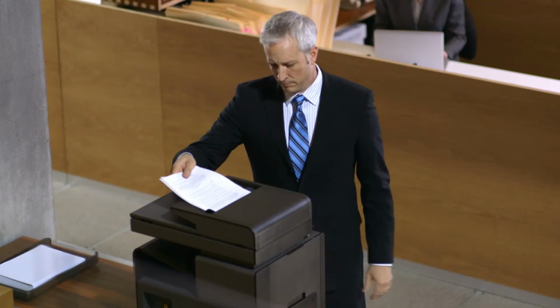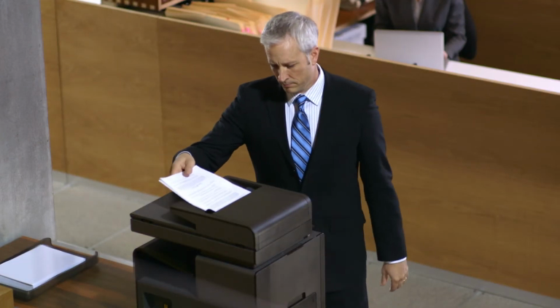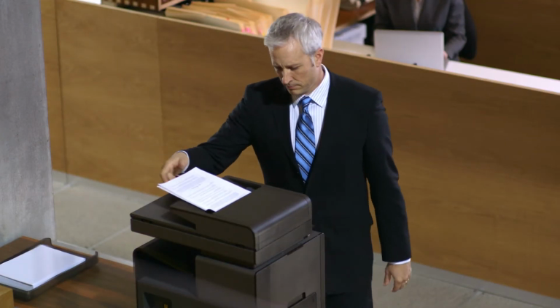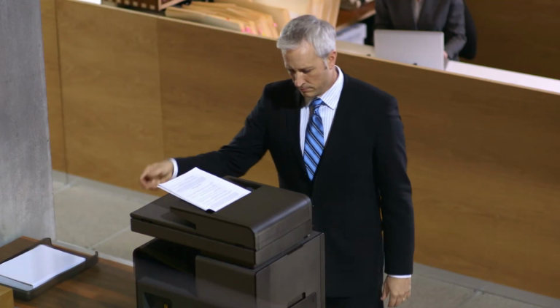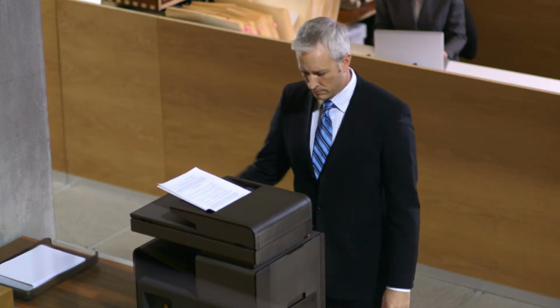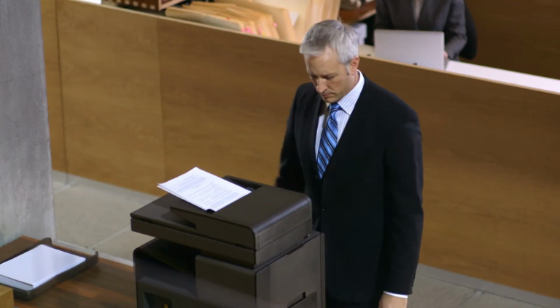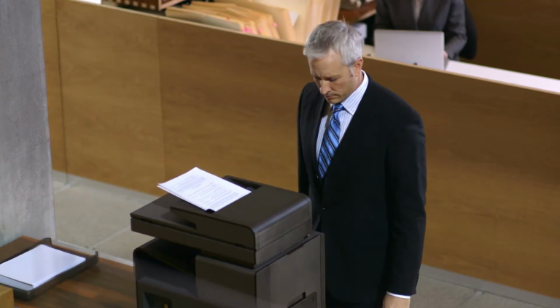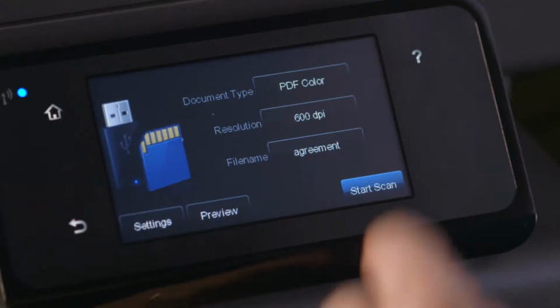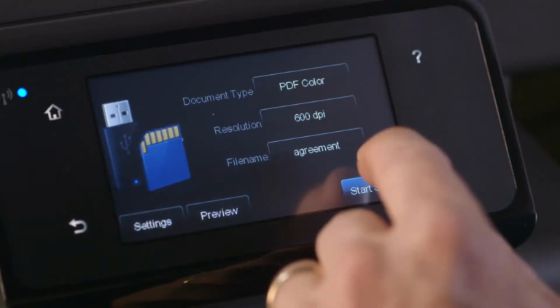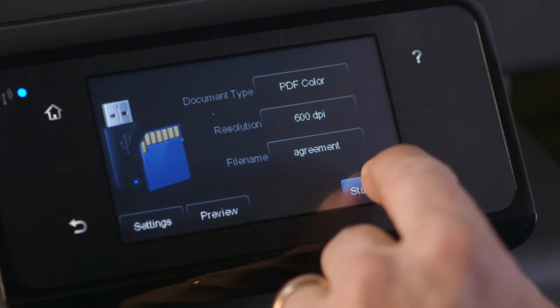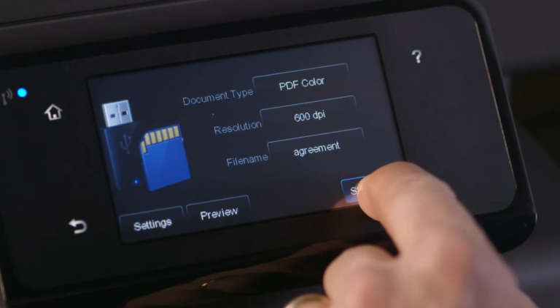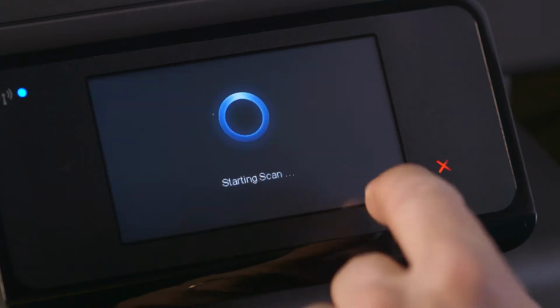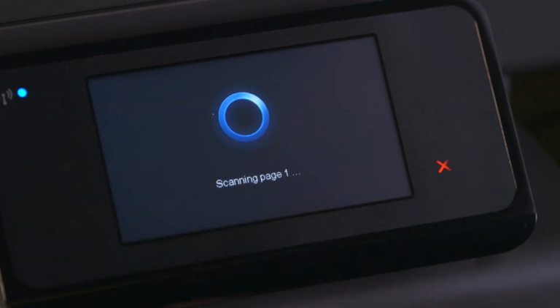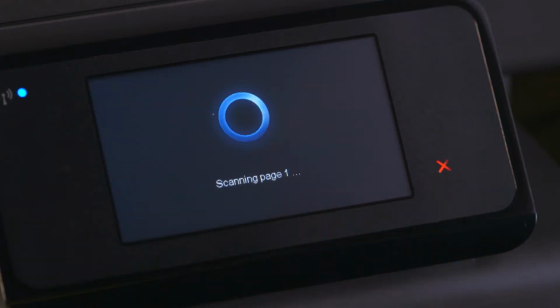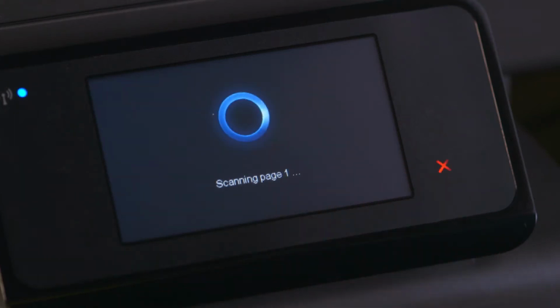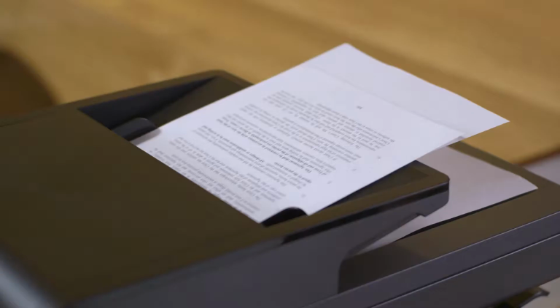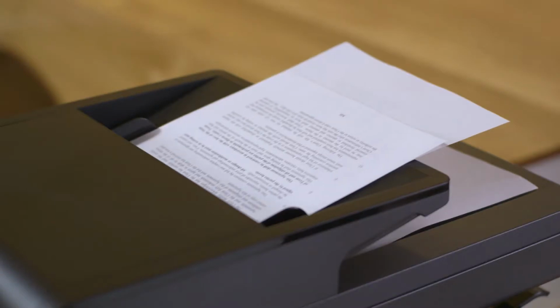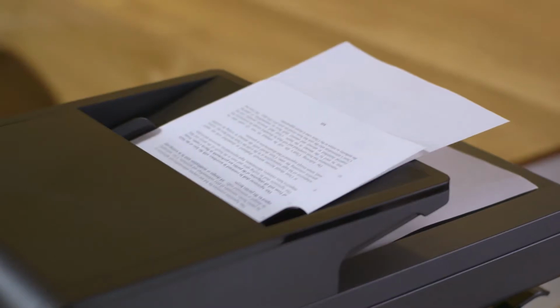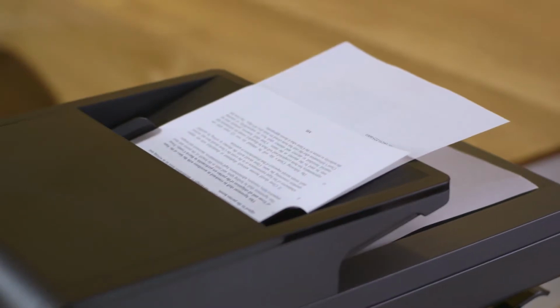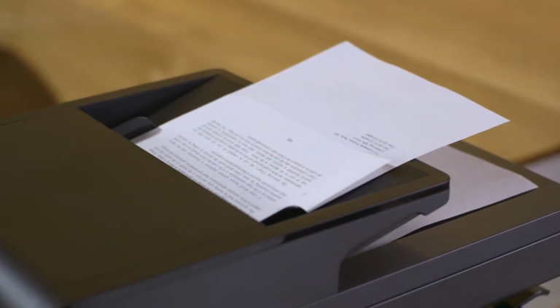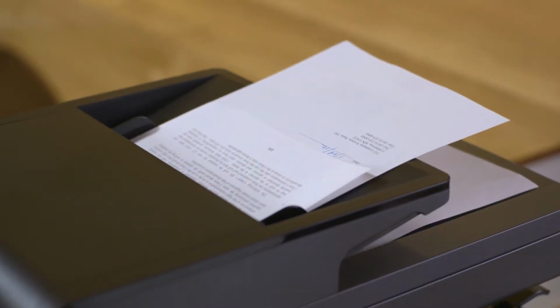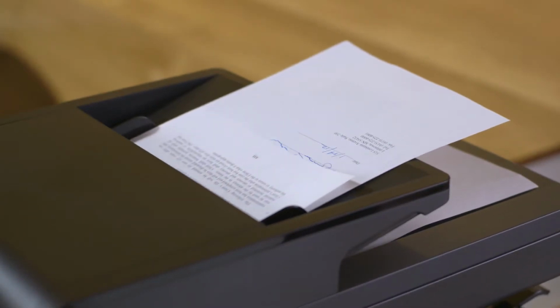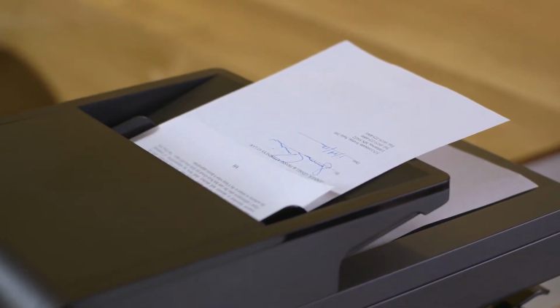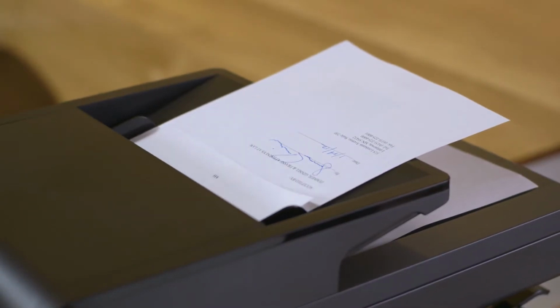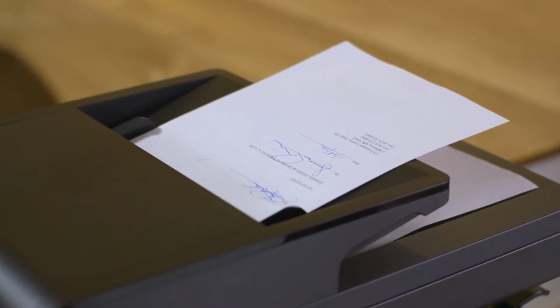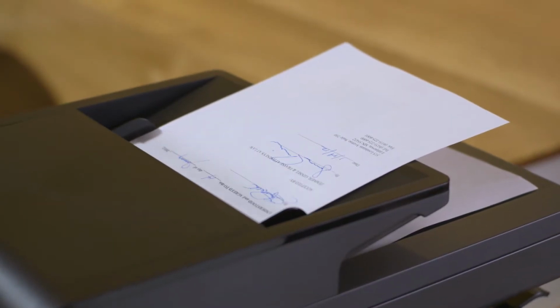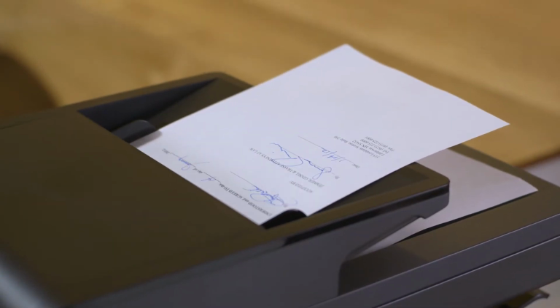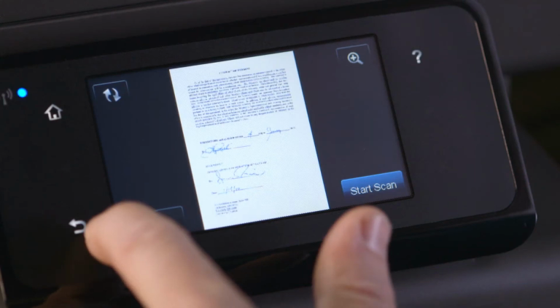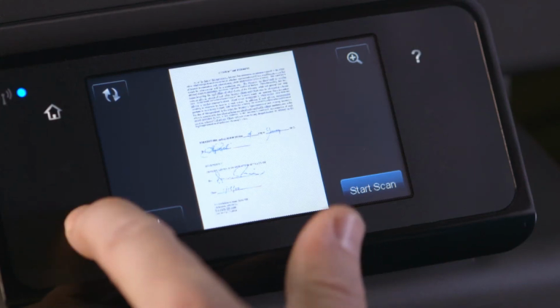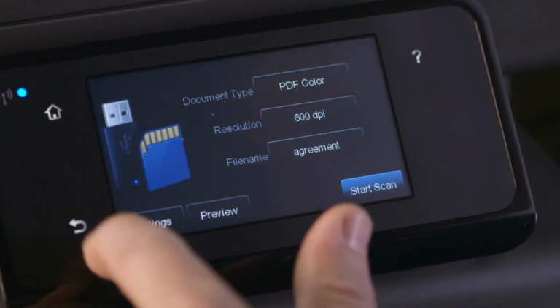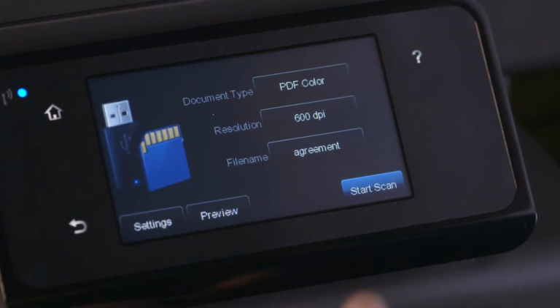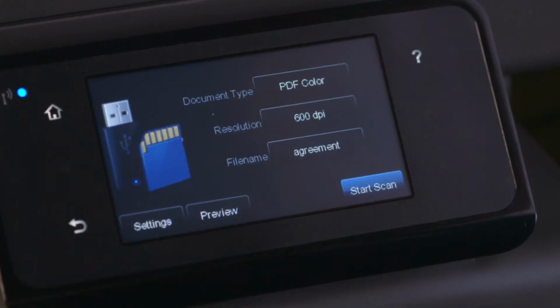We can print, copy, scan, fax, and send digital files in seconds via the intuitive touchscreen.